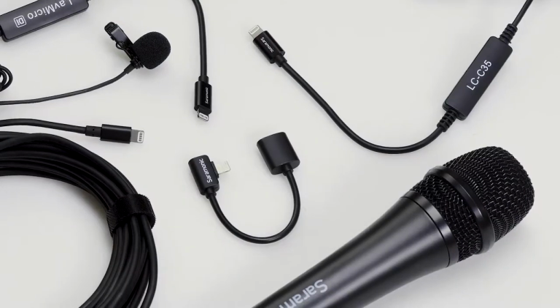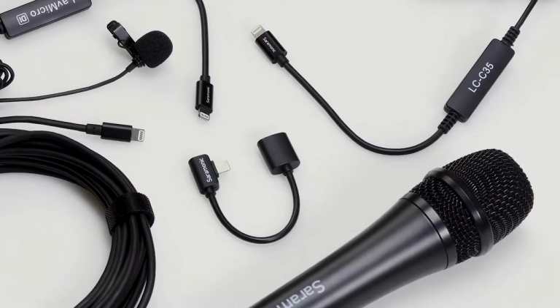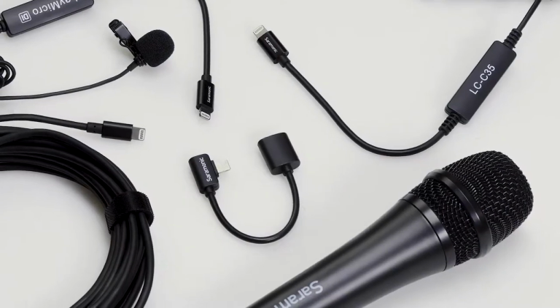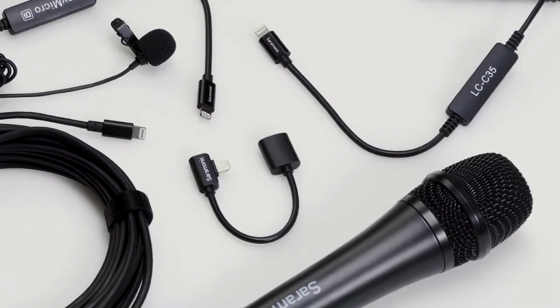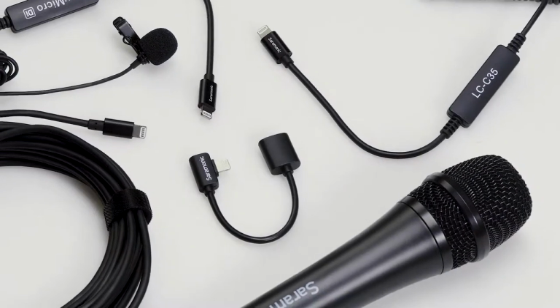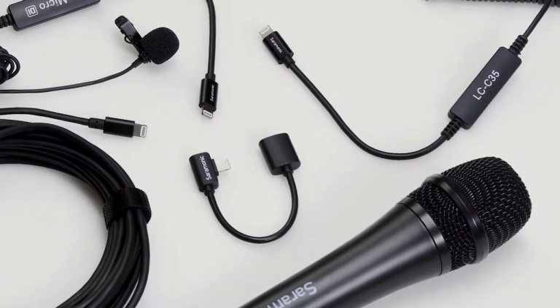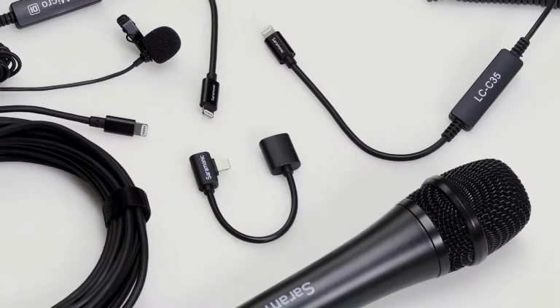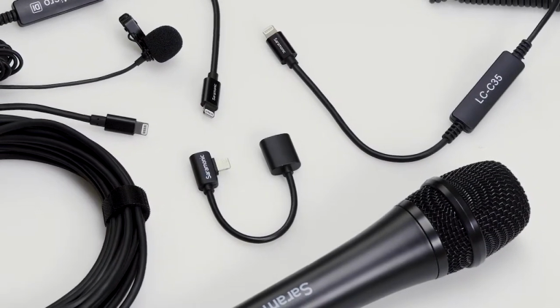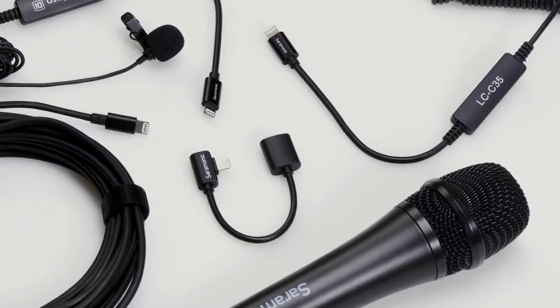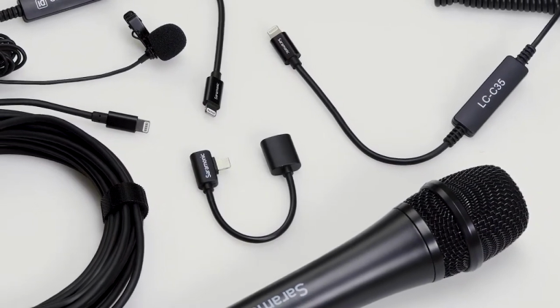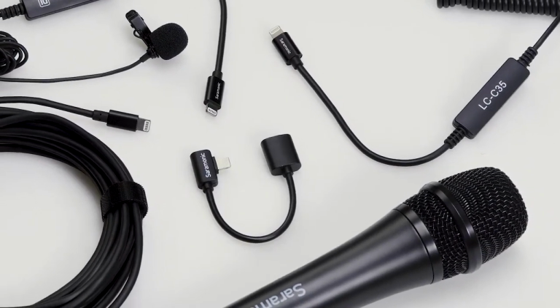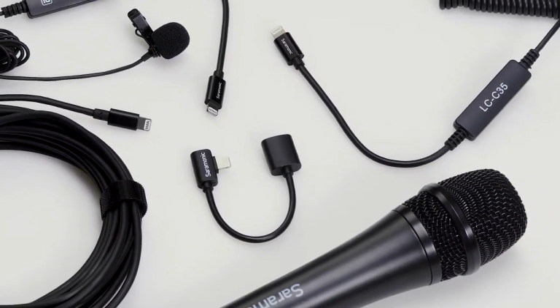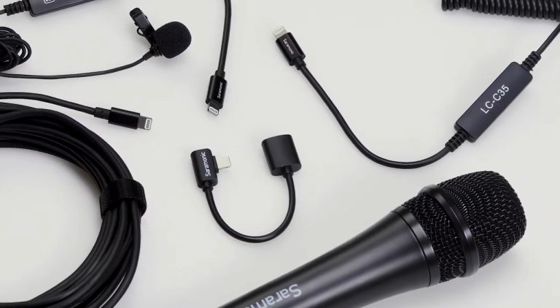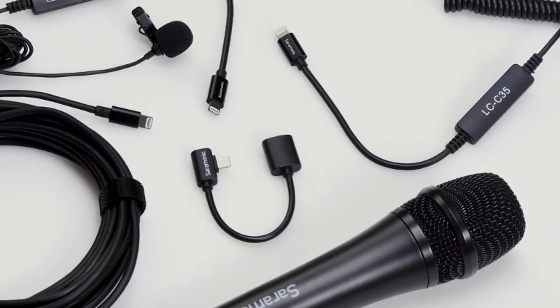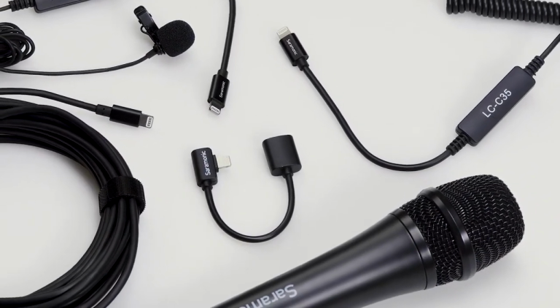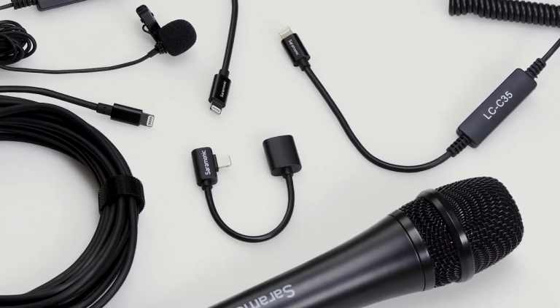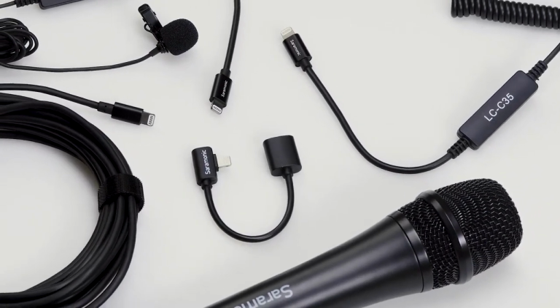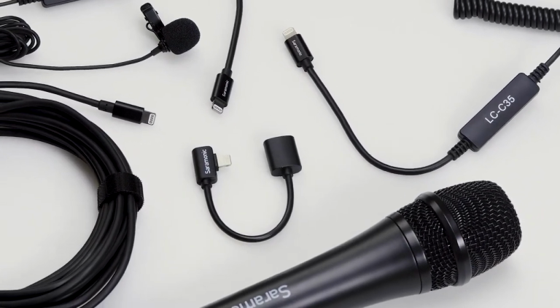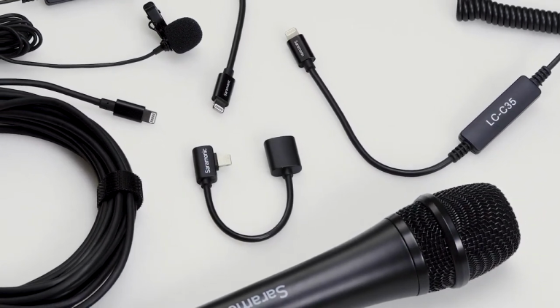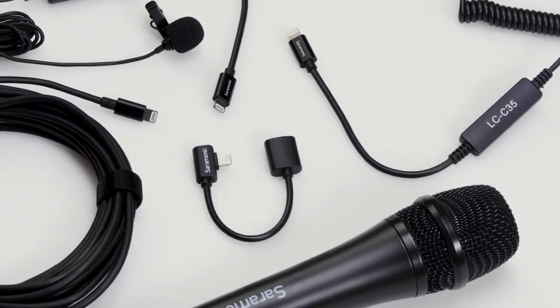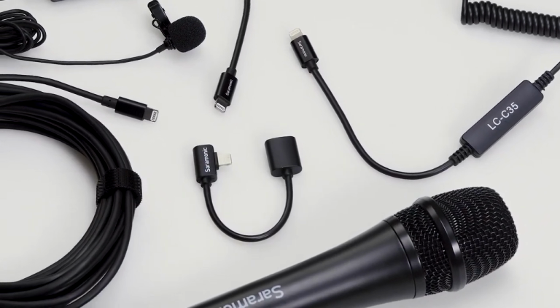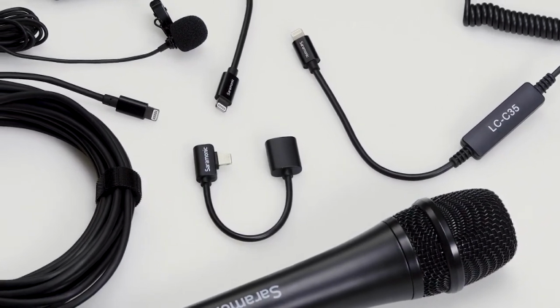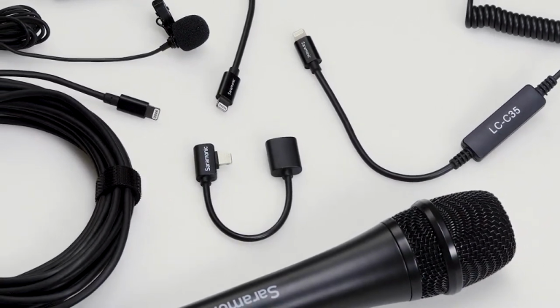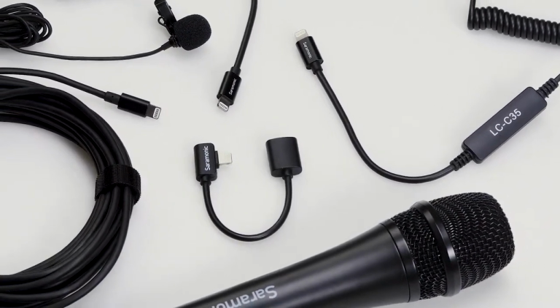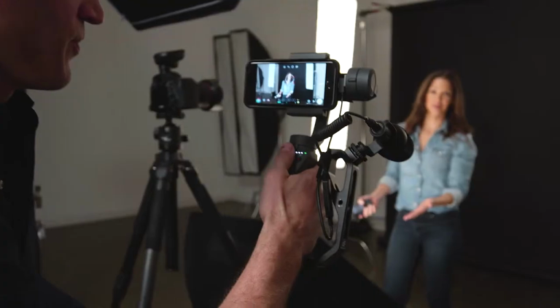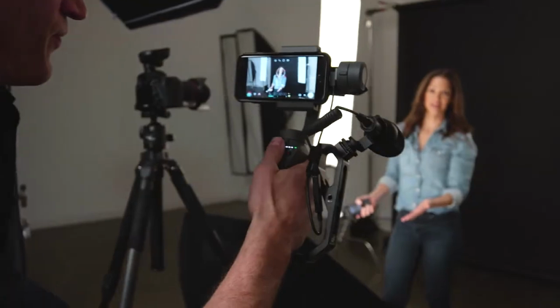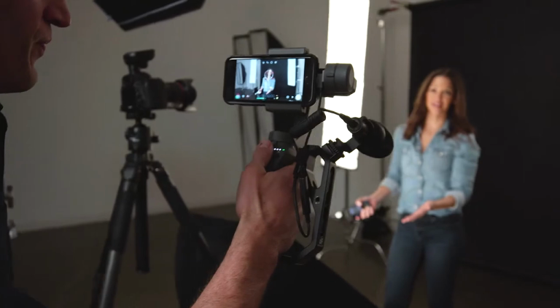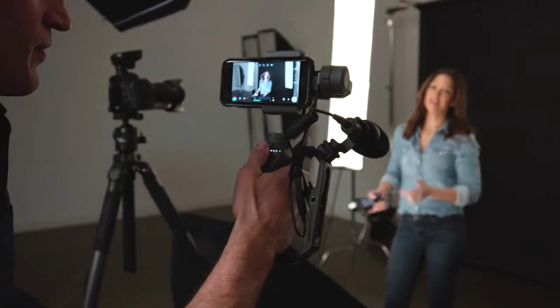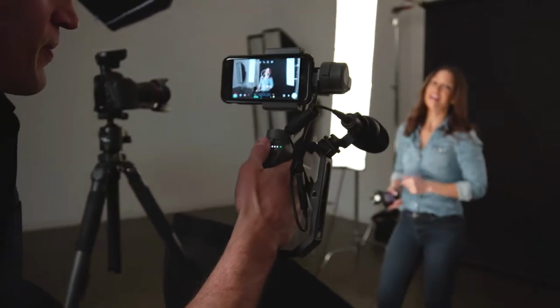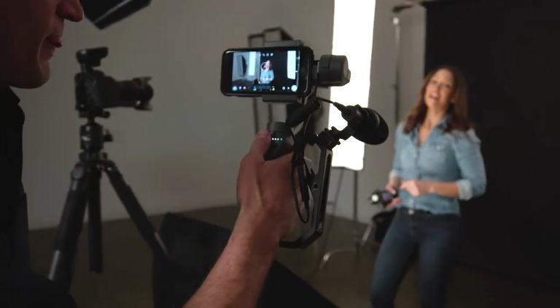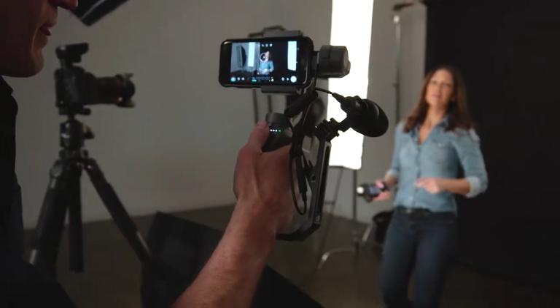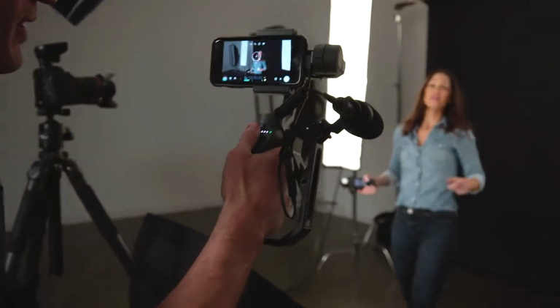The cable passes audio, video, data, and power, expanding your creative possibilities.